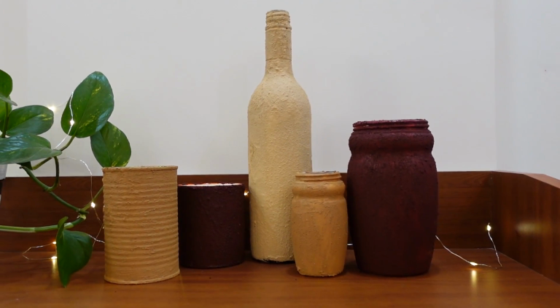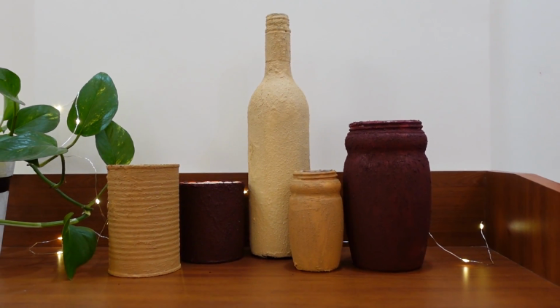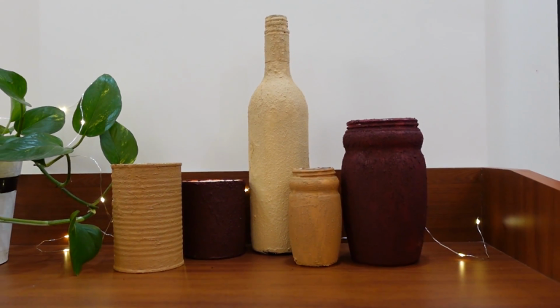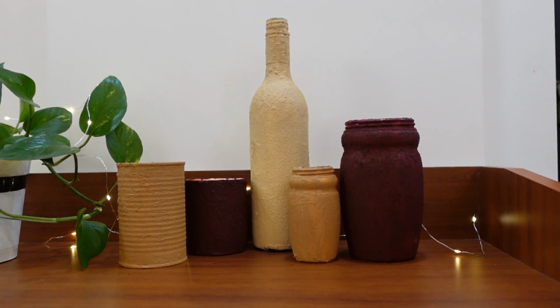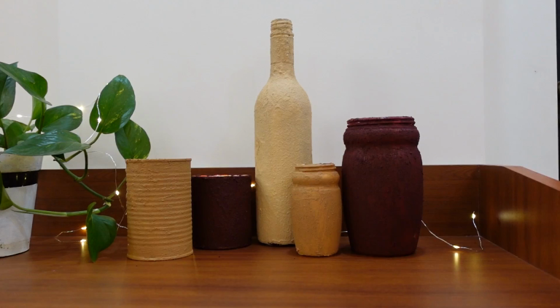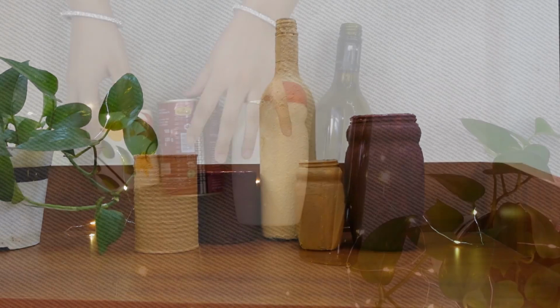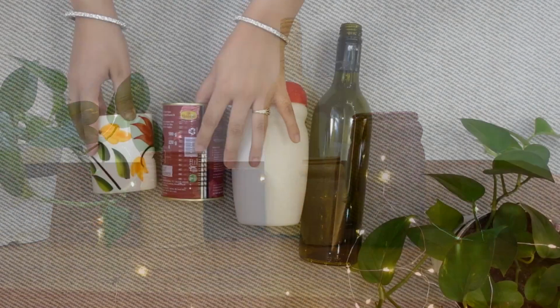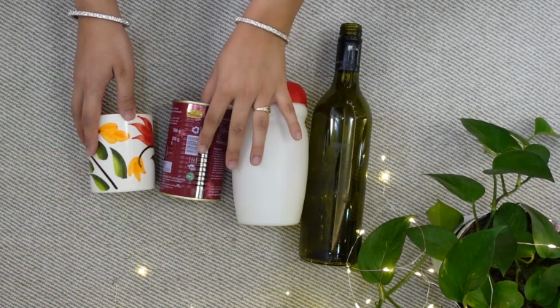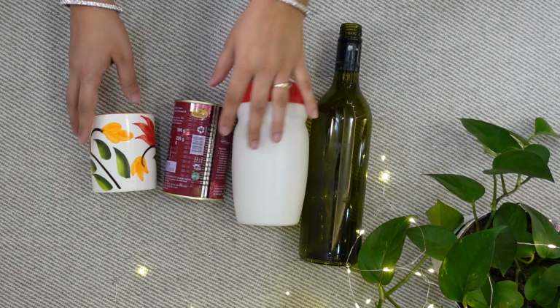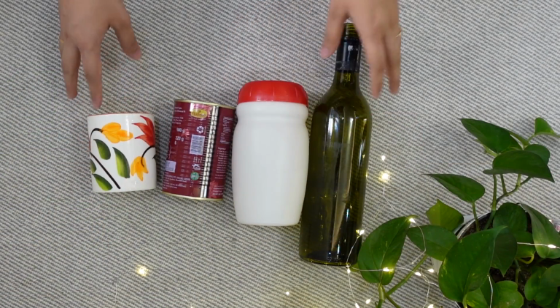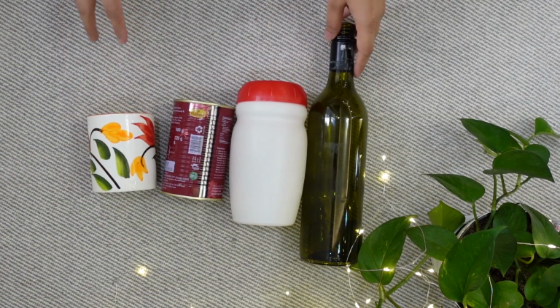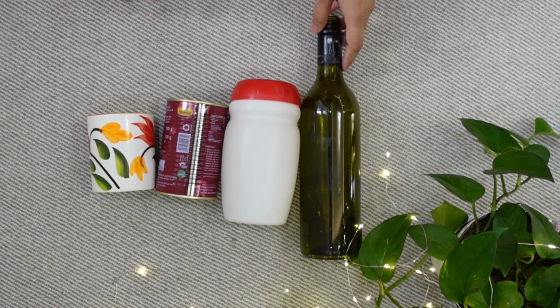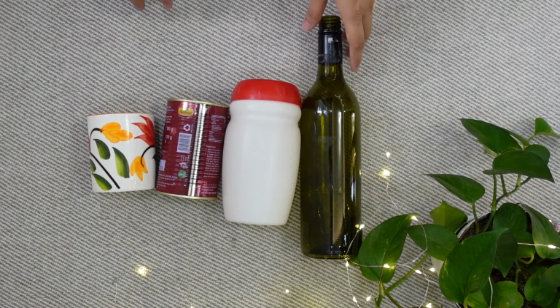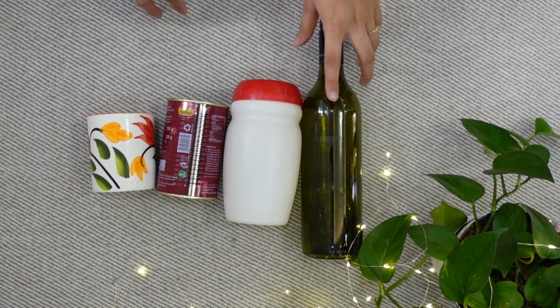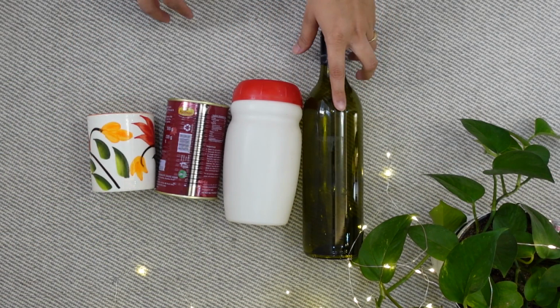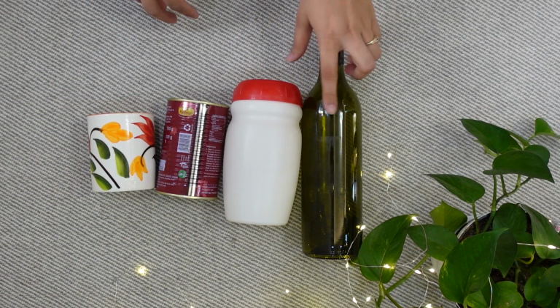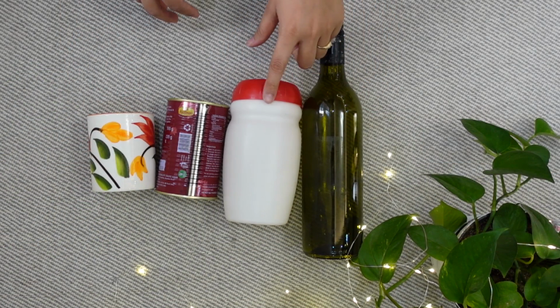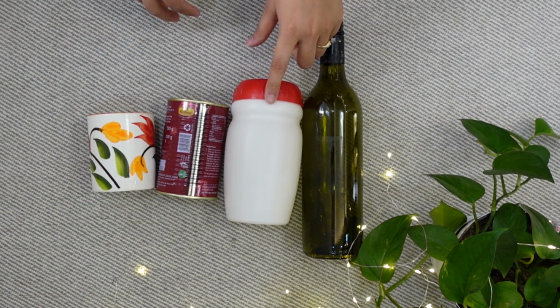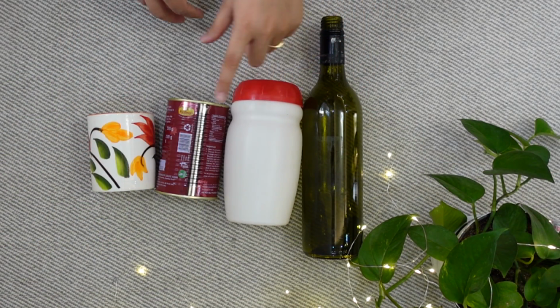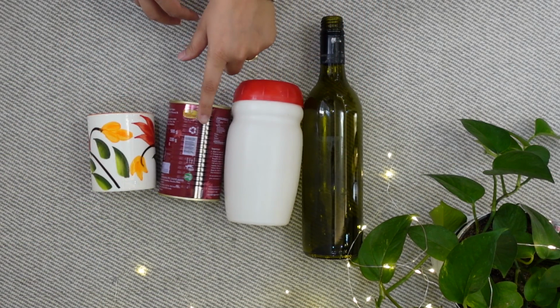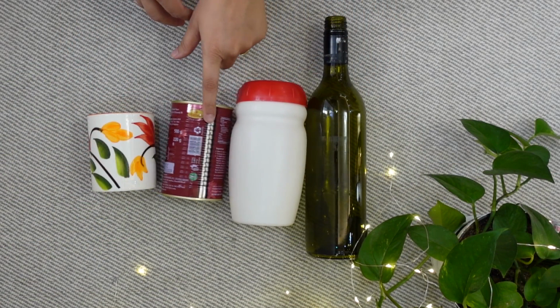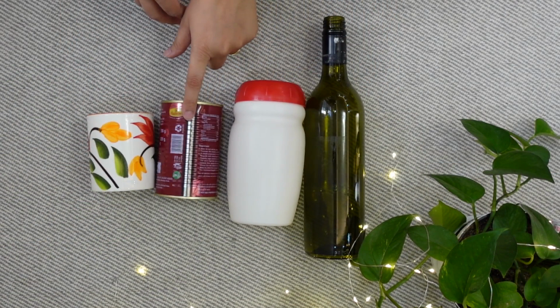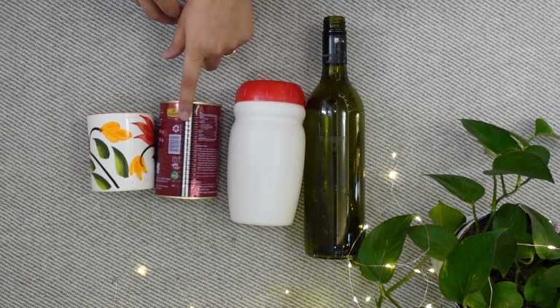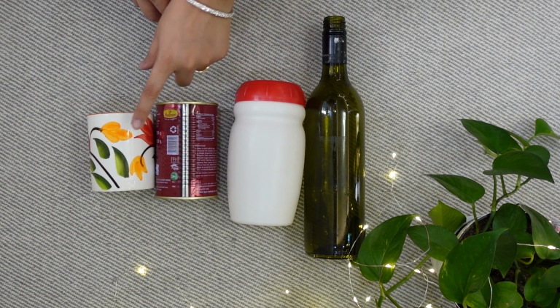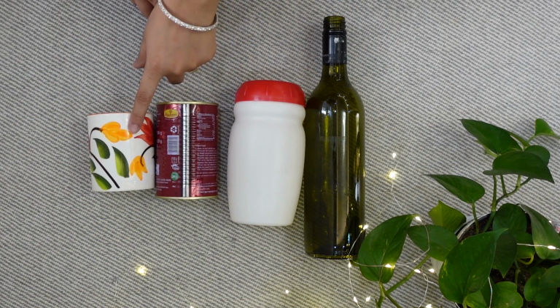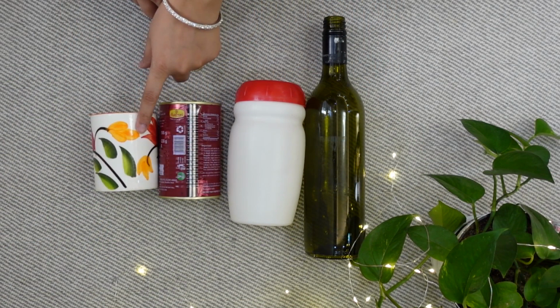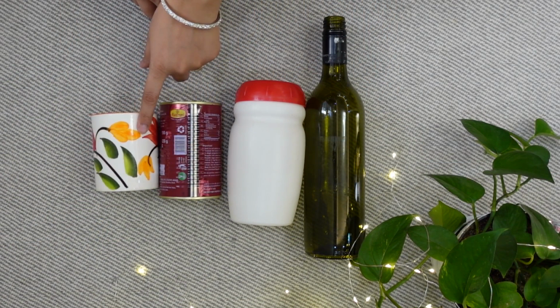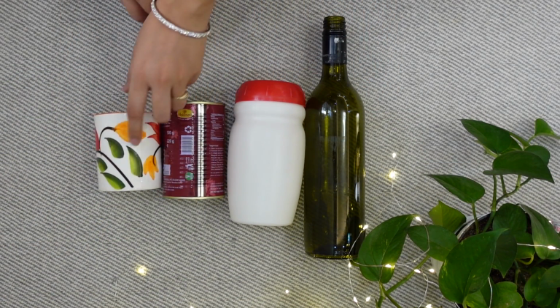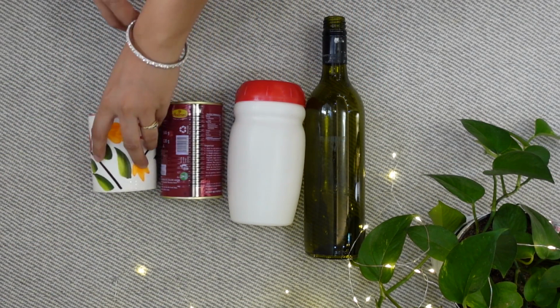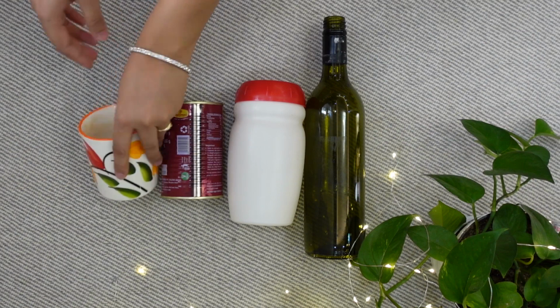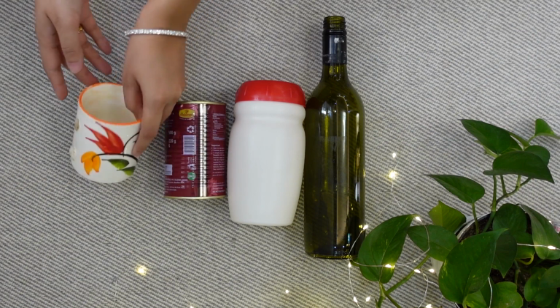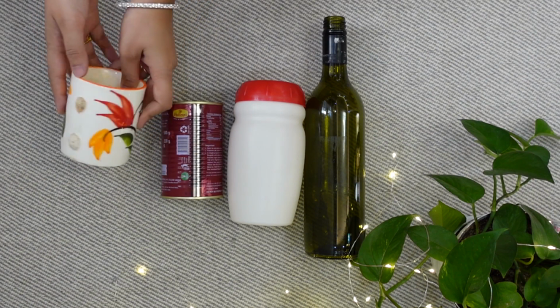I am going to try this texture paint on different types of materials — glass, plastic, tin can, and ceramic.